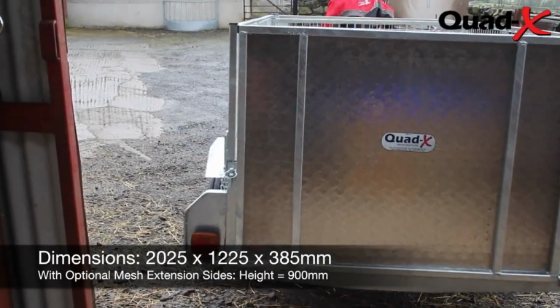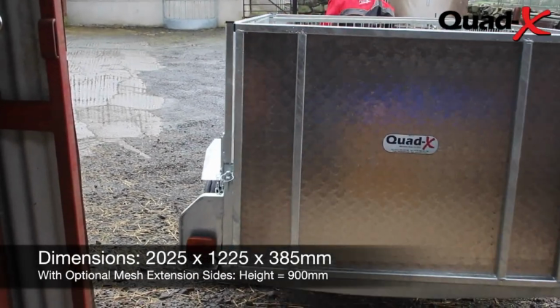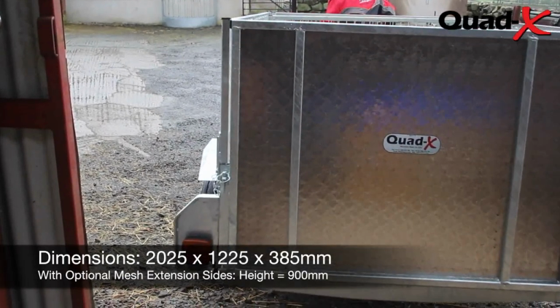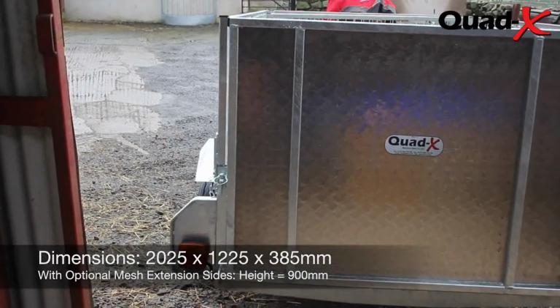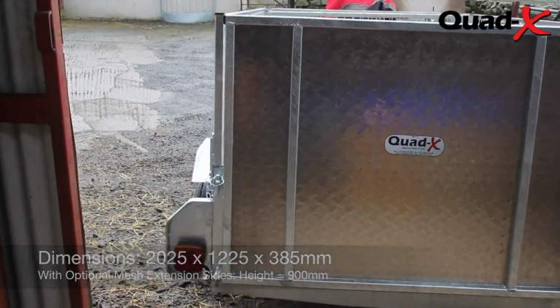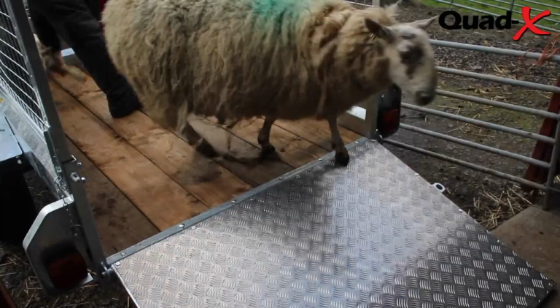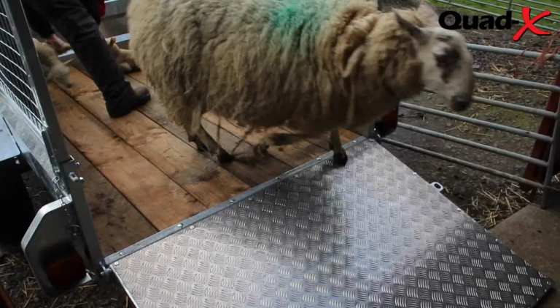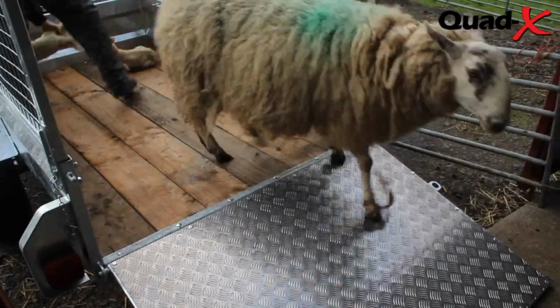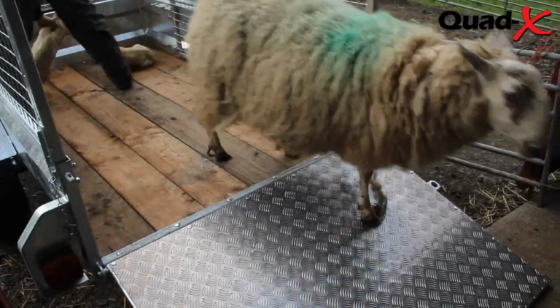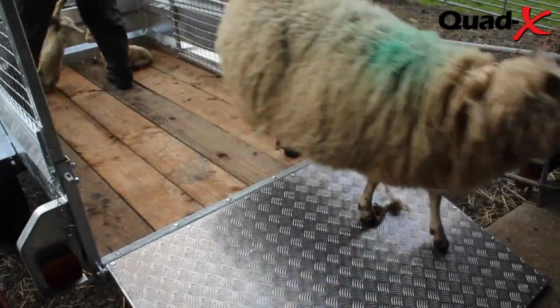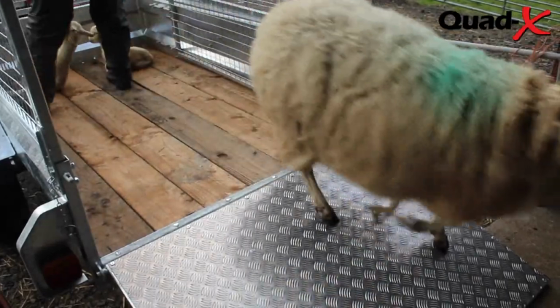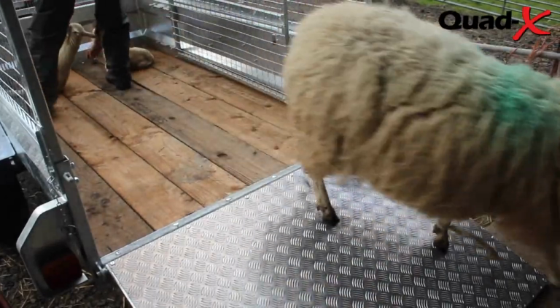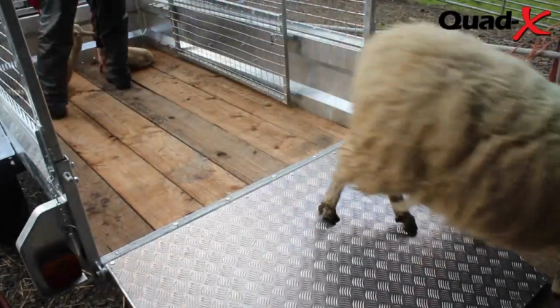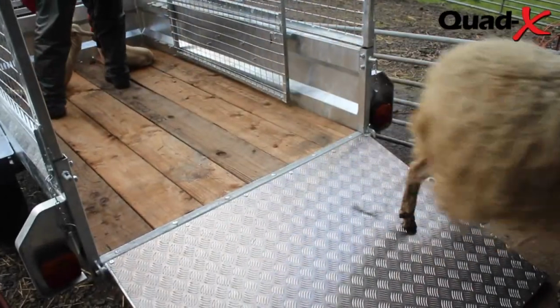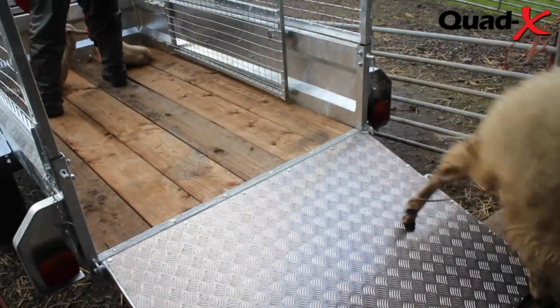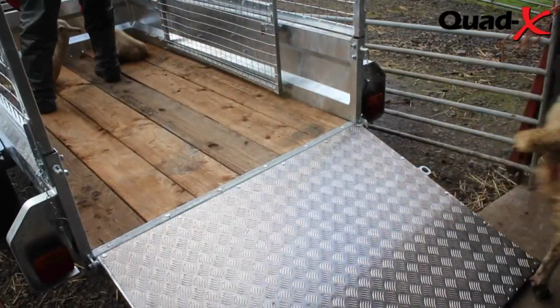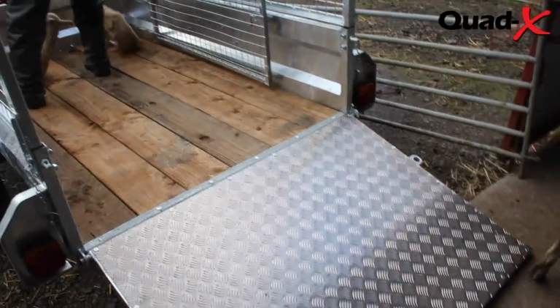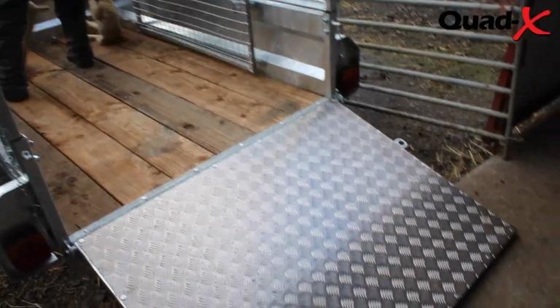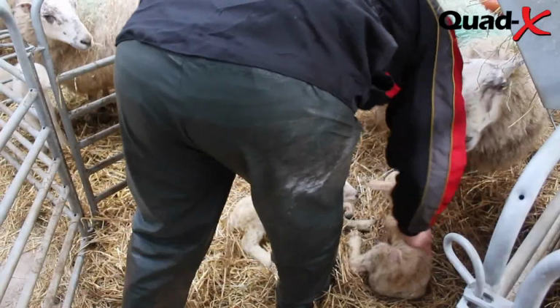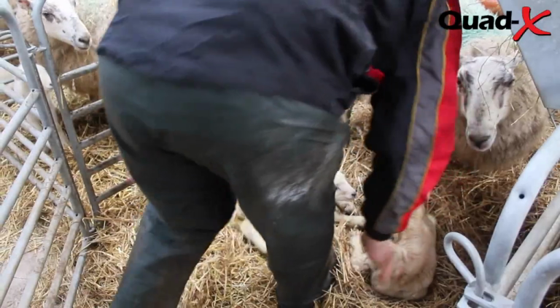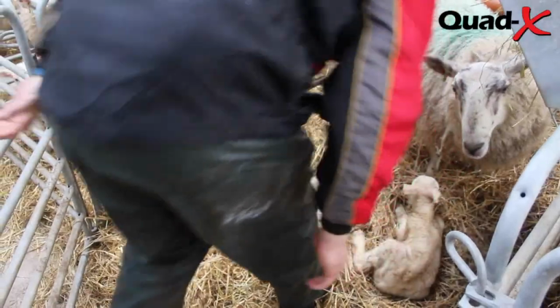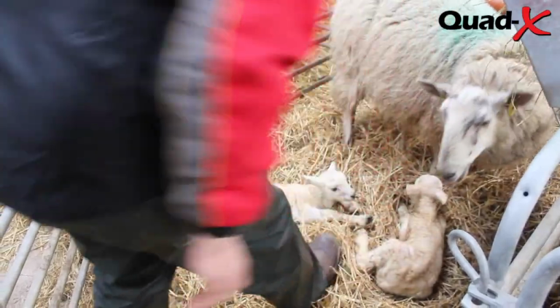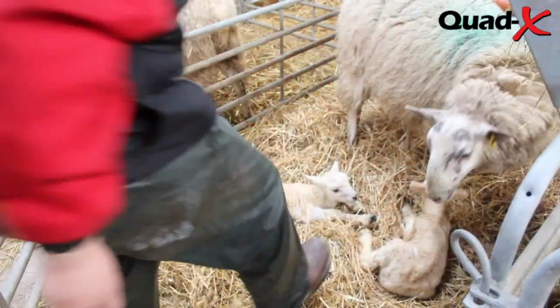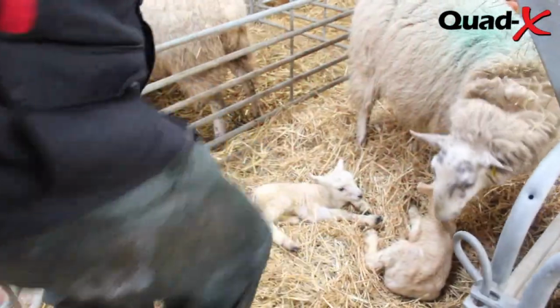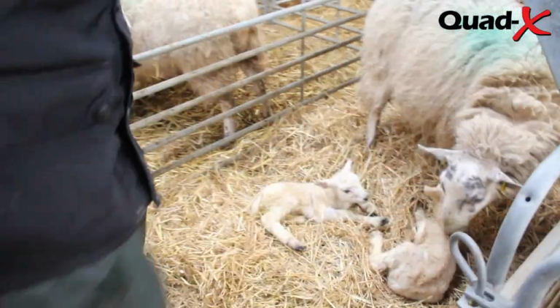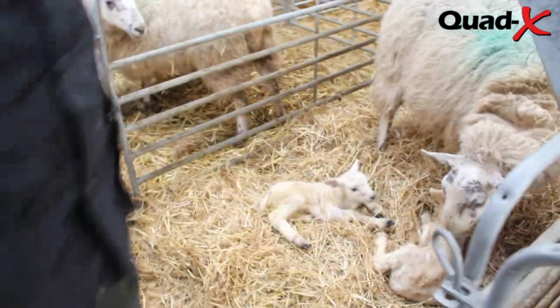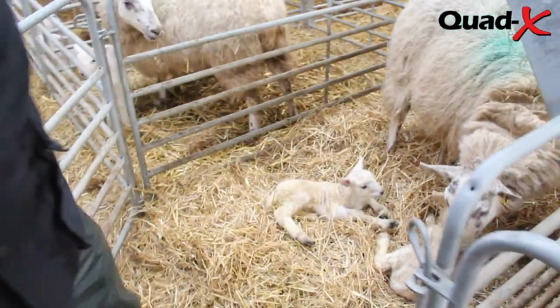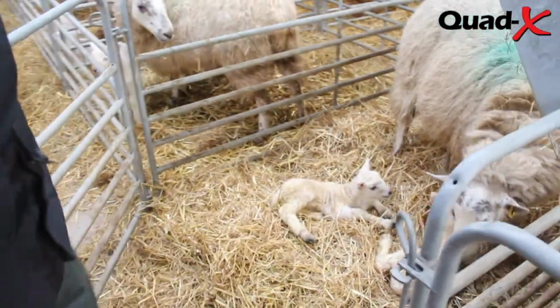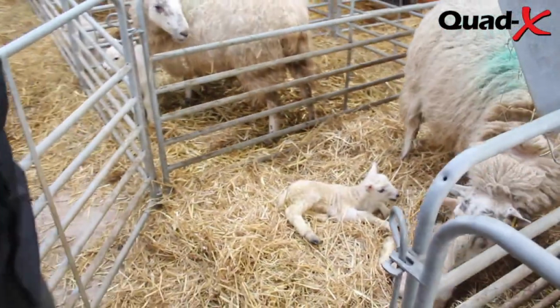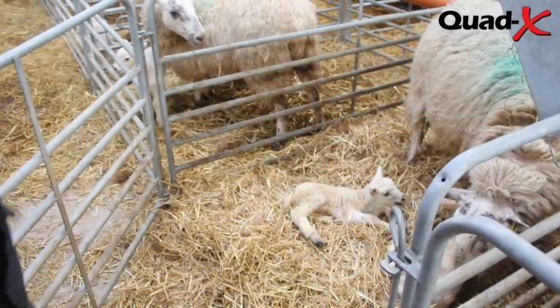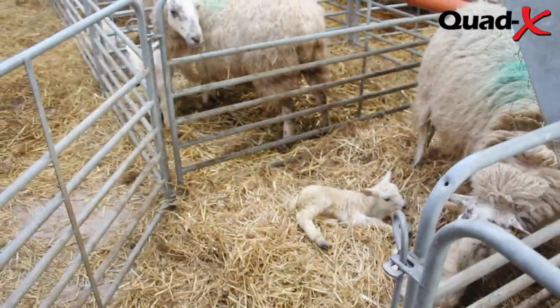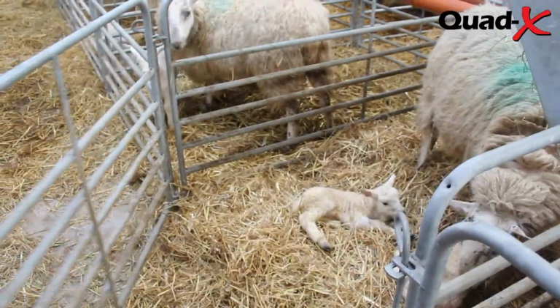Available with optional and removable mesh extension sides, you can adapt your trailer to suit your individual needs.